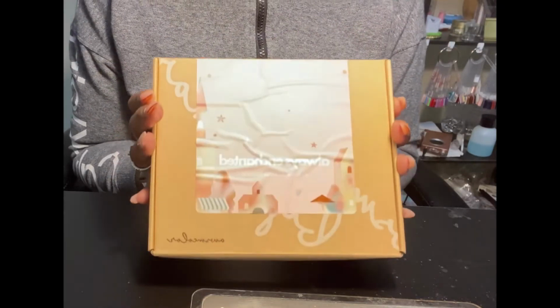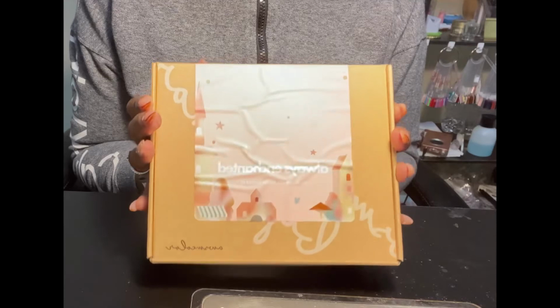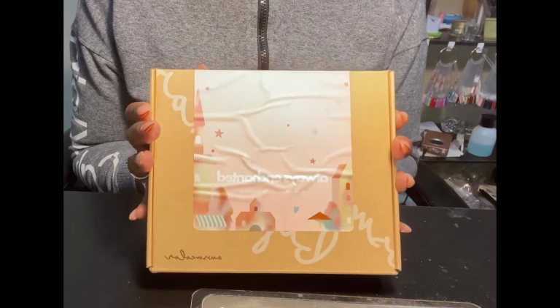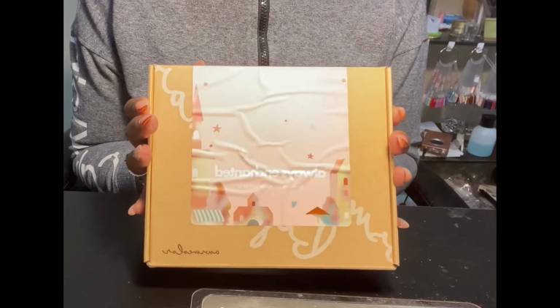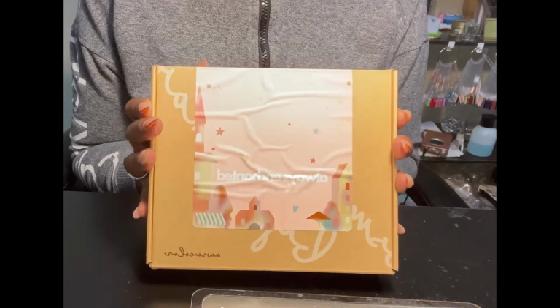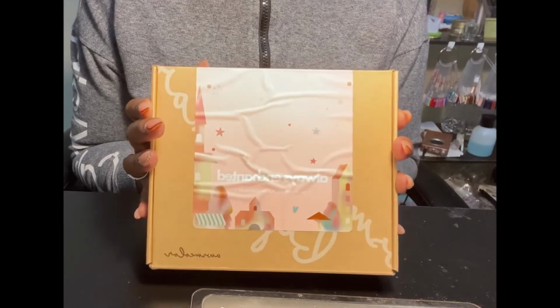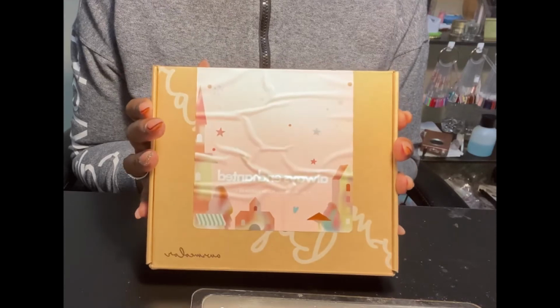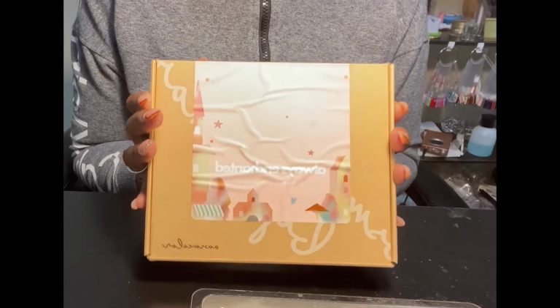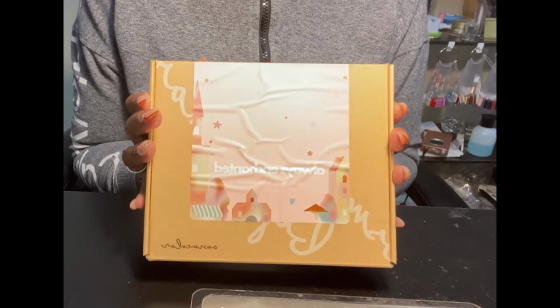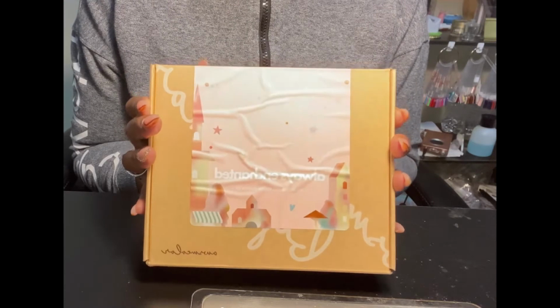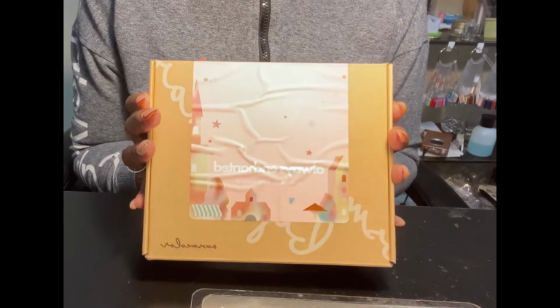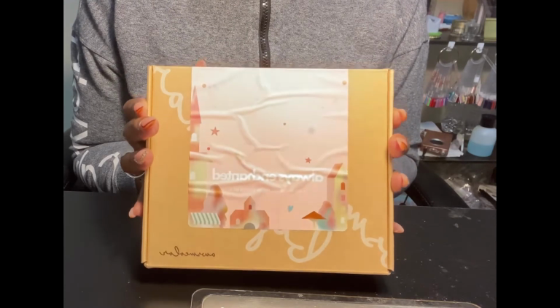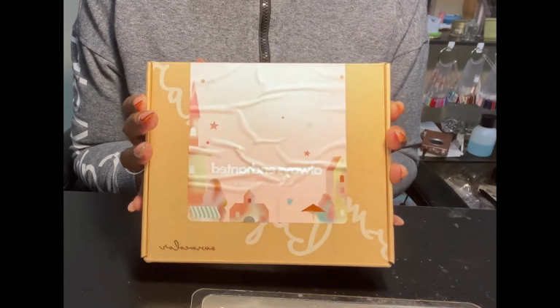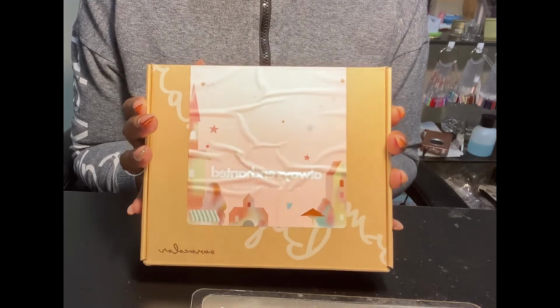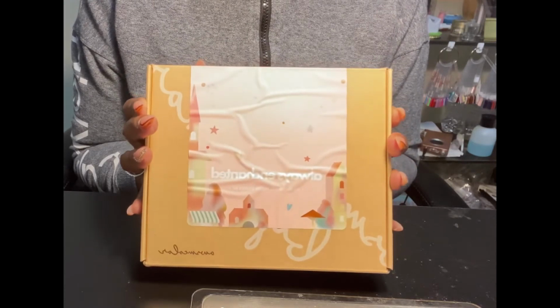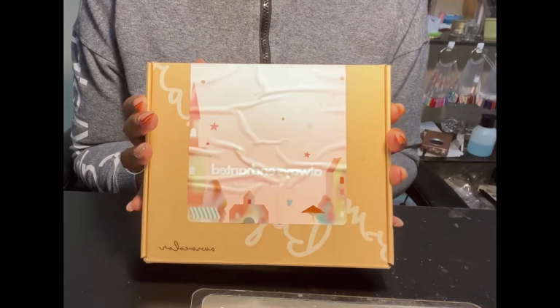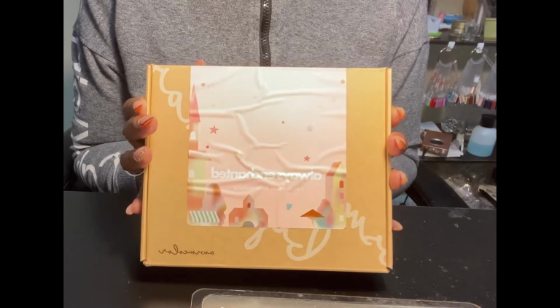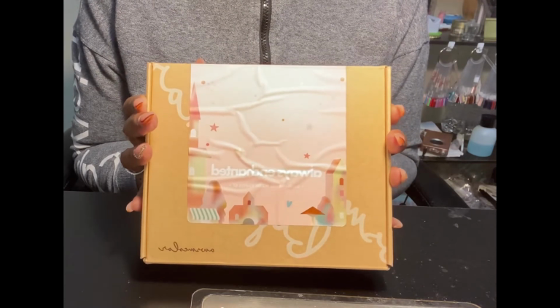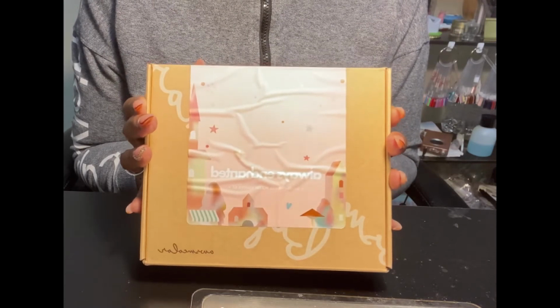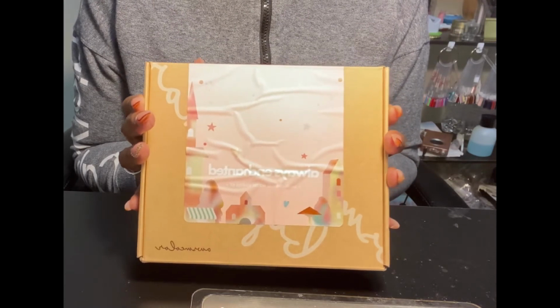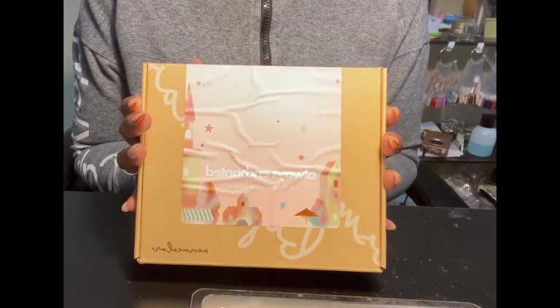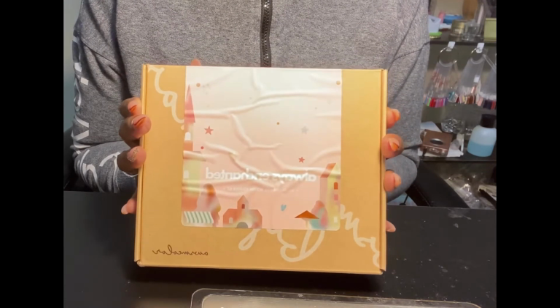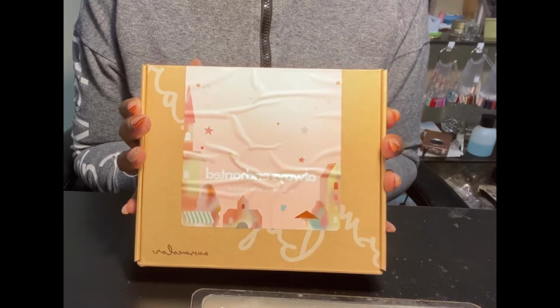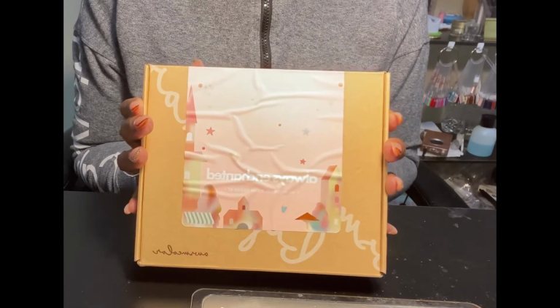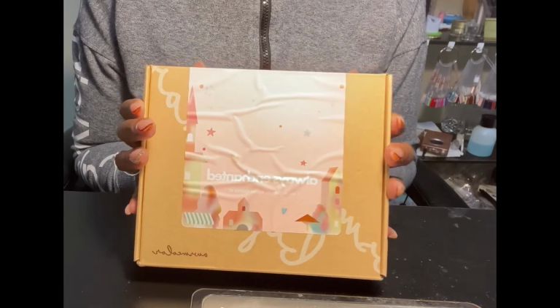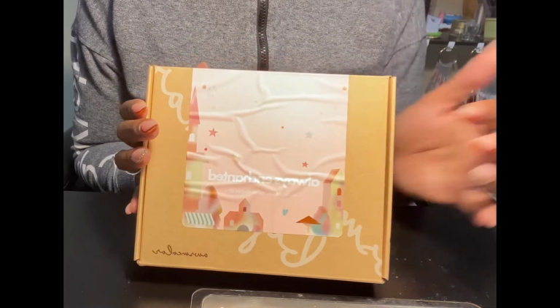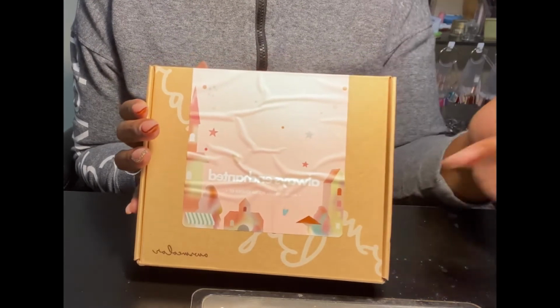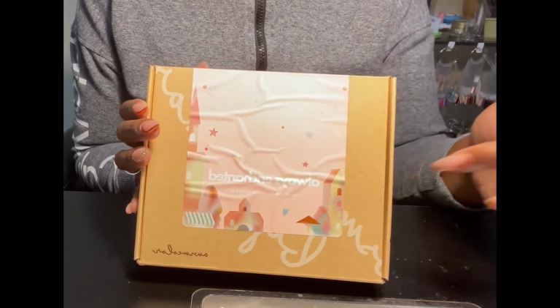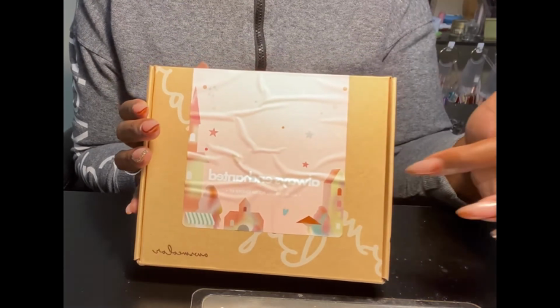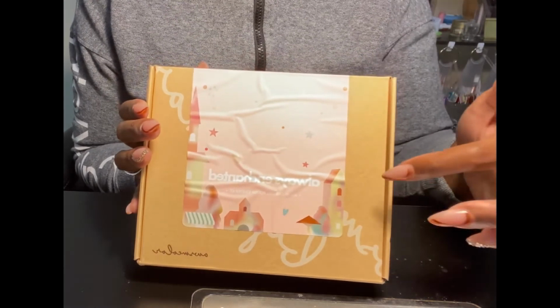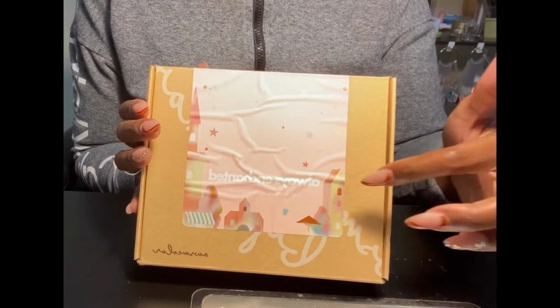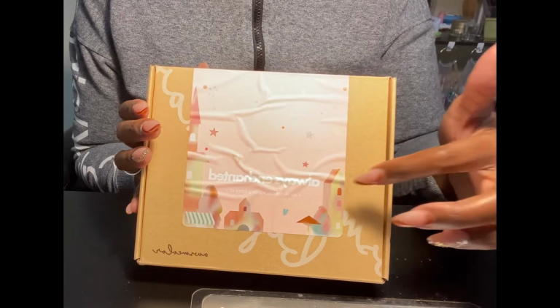This next item is an Always Enchanting gel polish starter kit. I paid five dollars — original price is $26.99. Let's see what's inside.